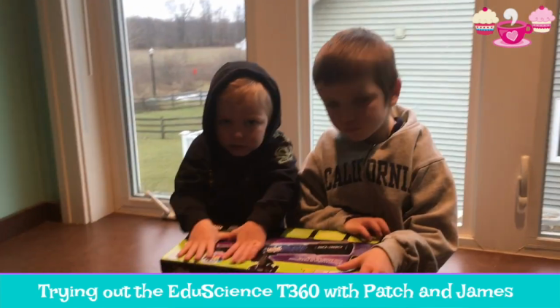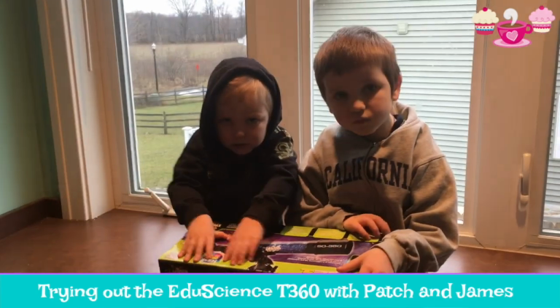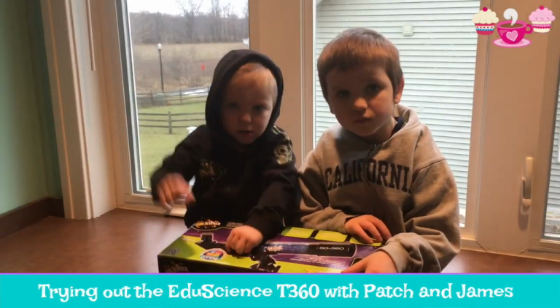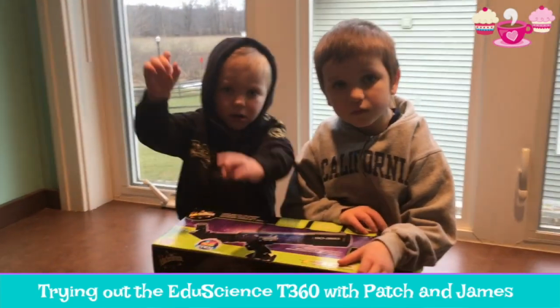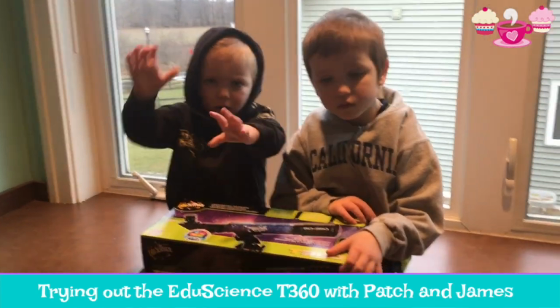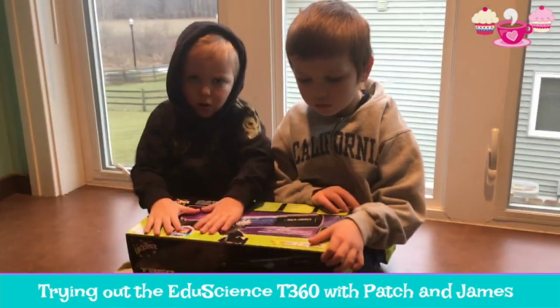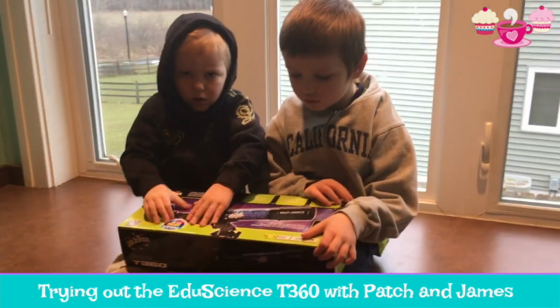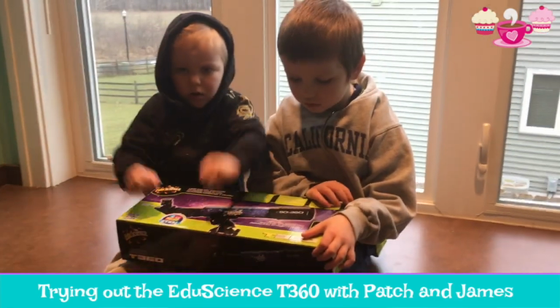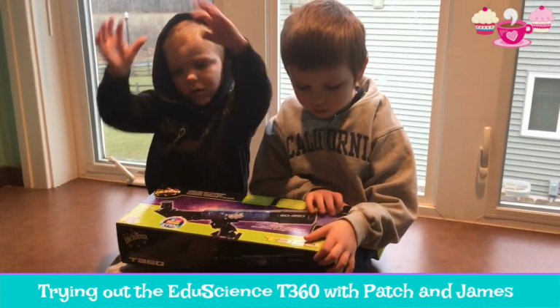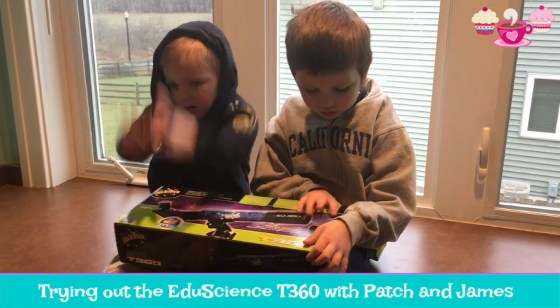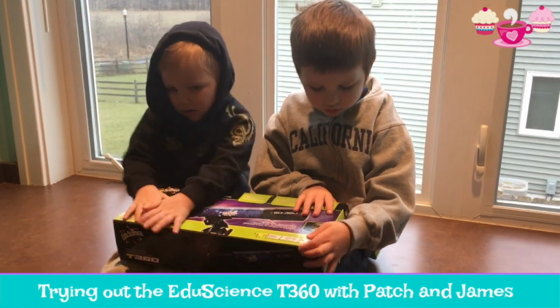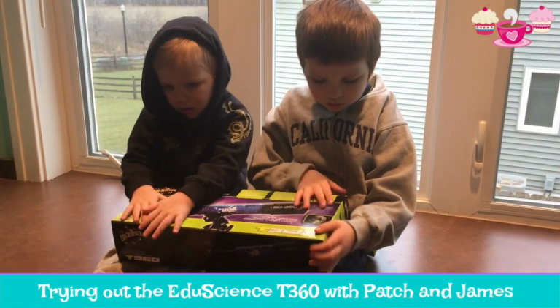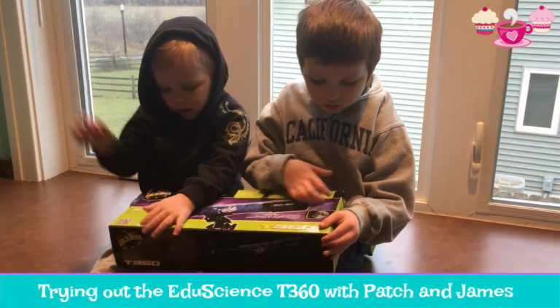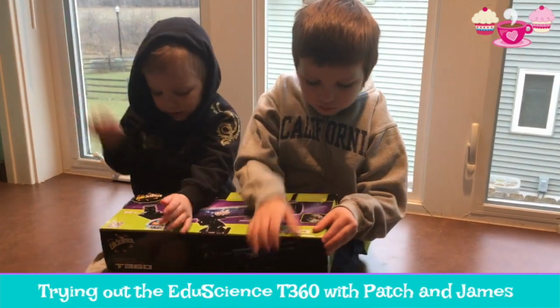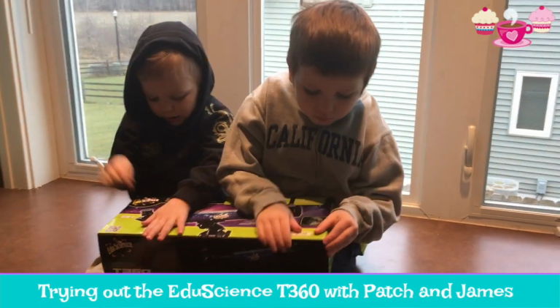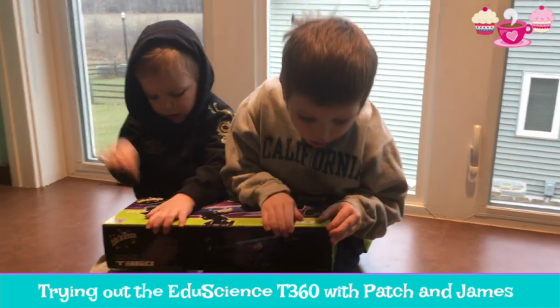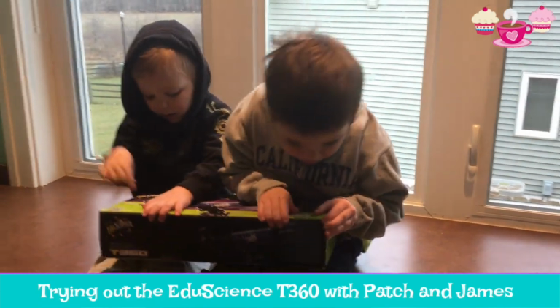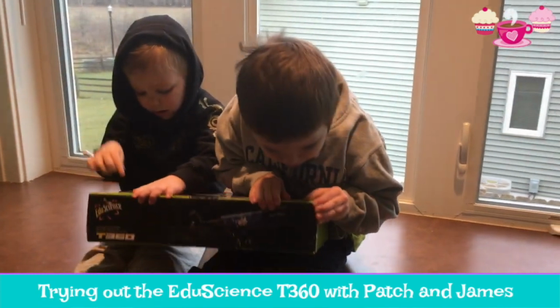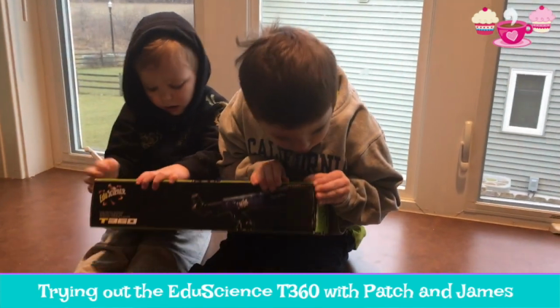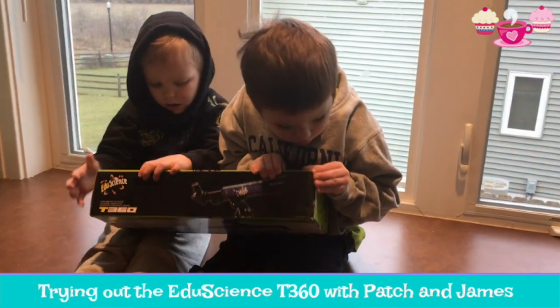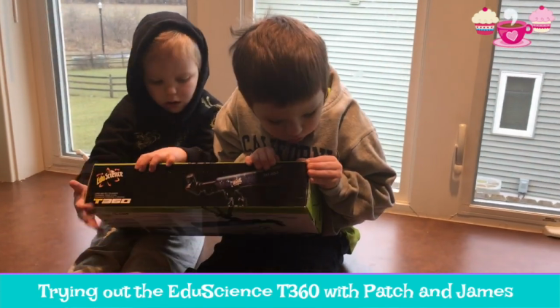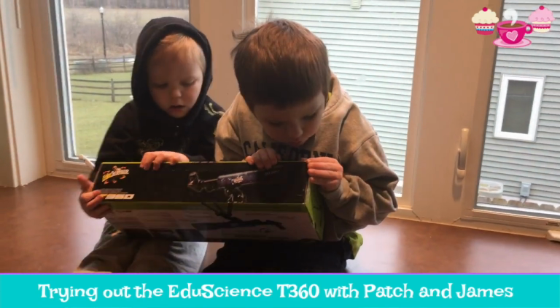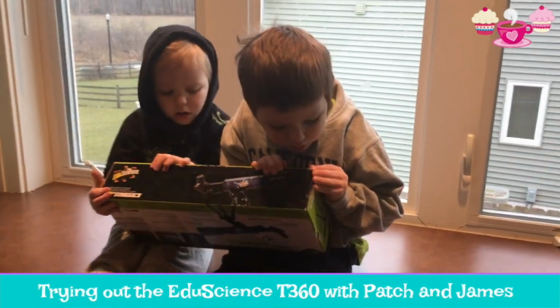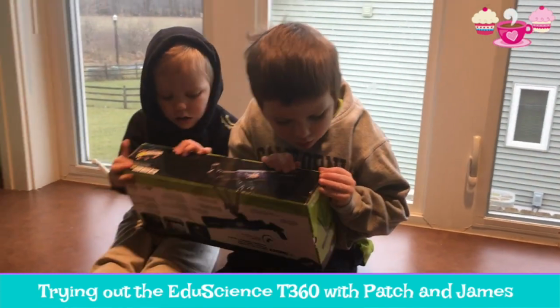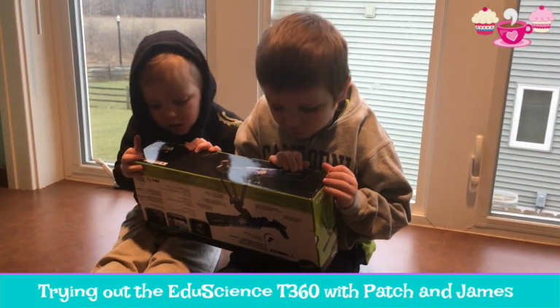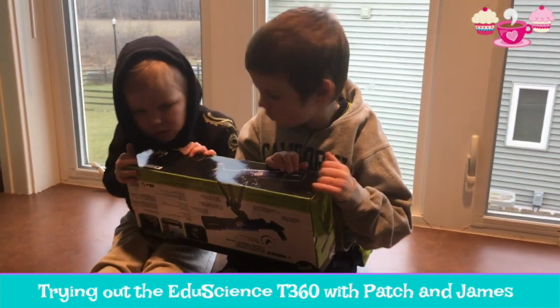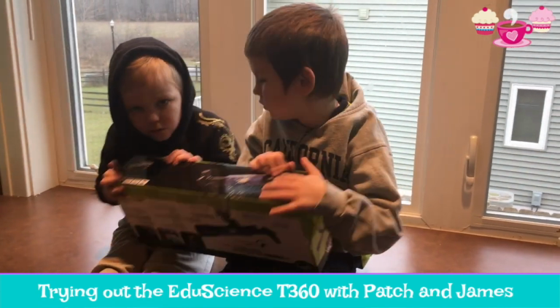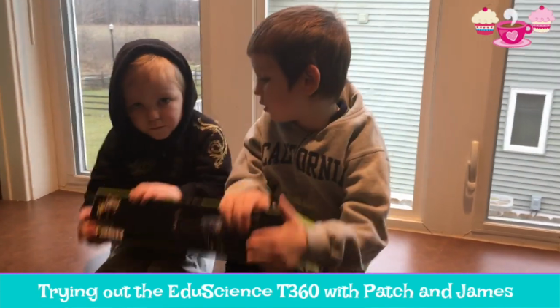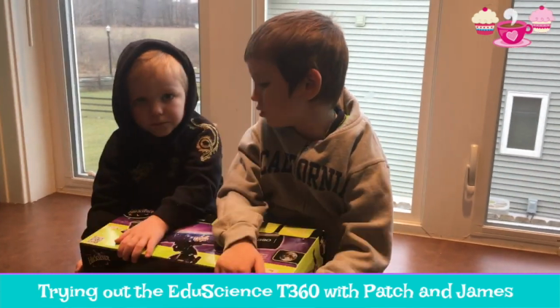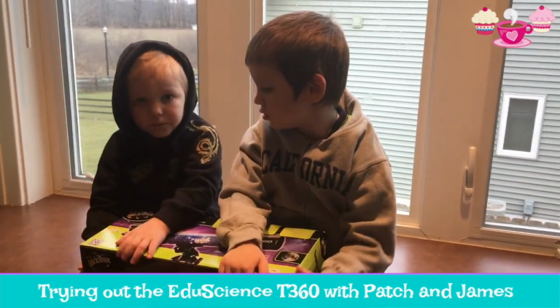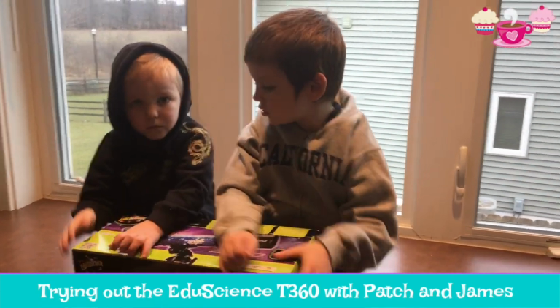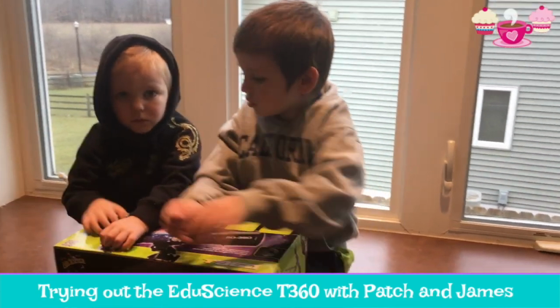Let's open it and give it a try and see how it goes. Okay, first to work on opening it.